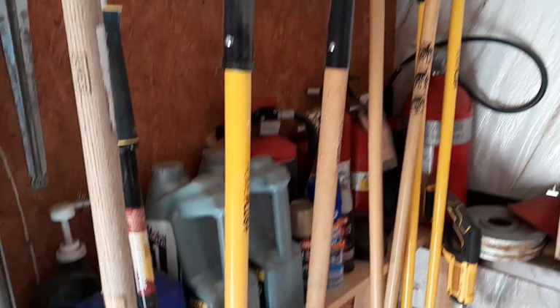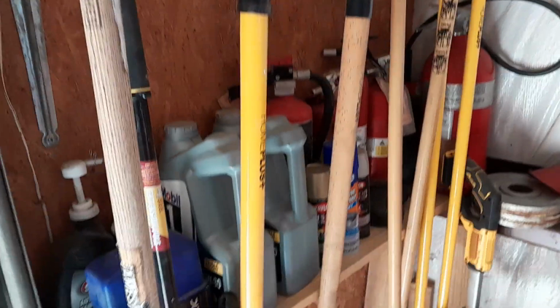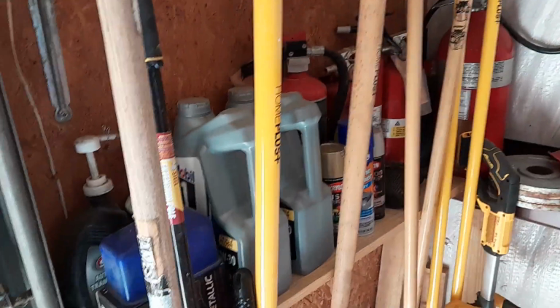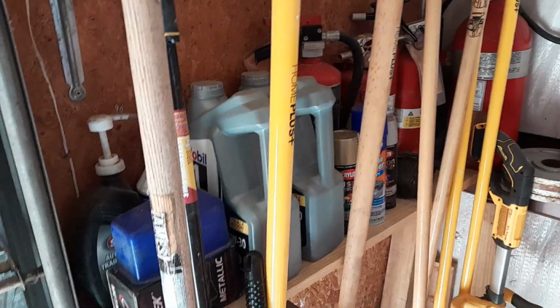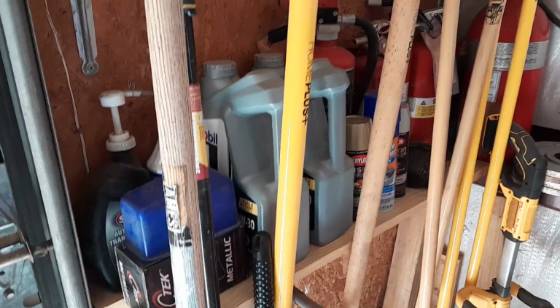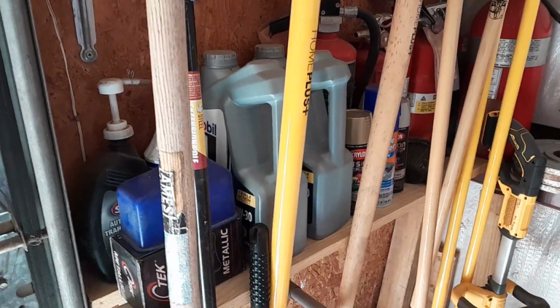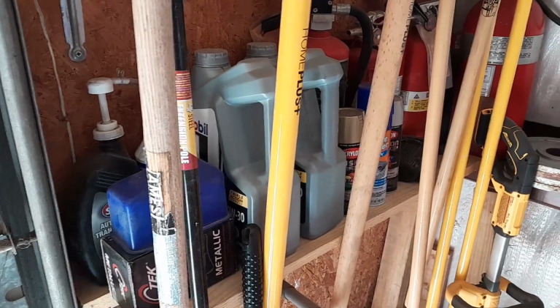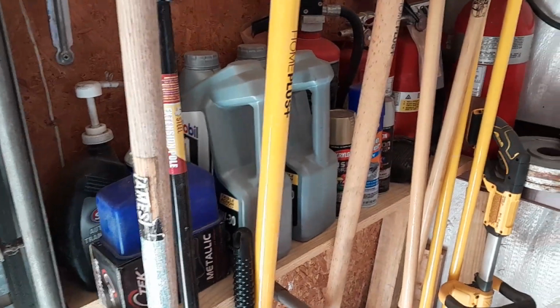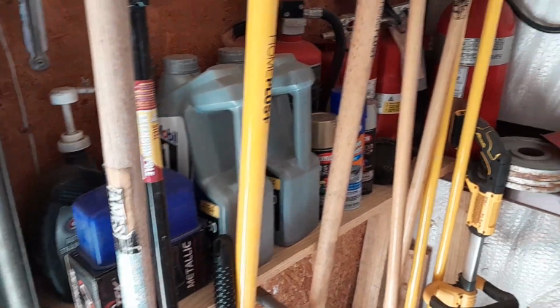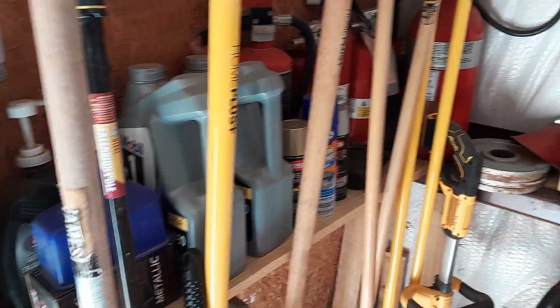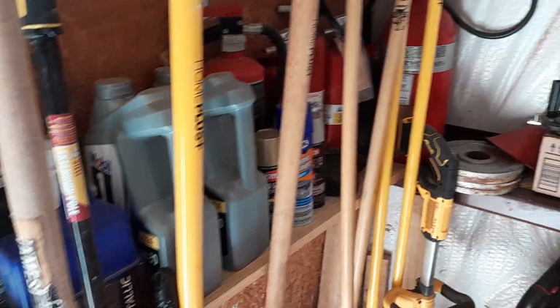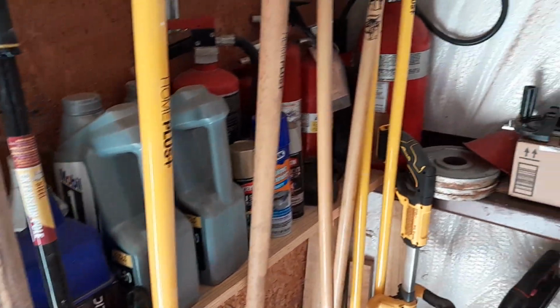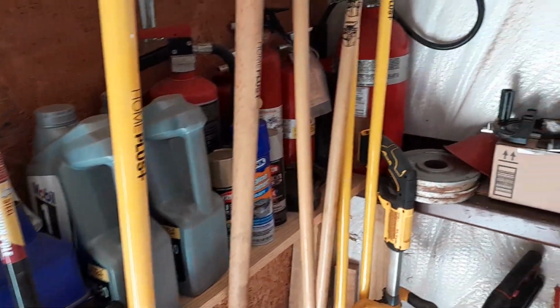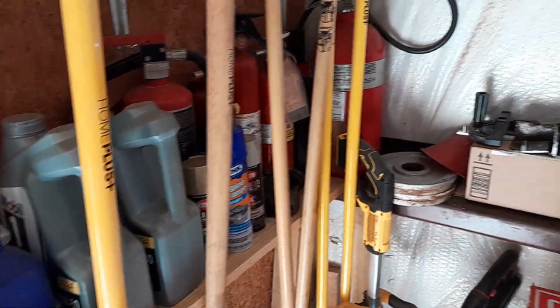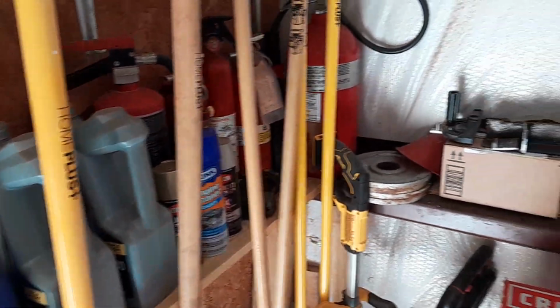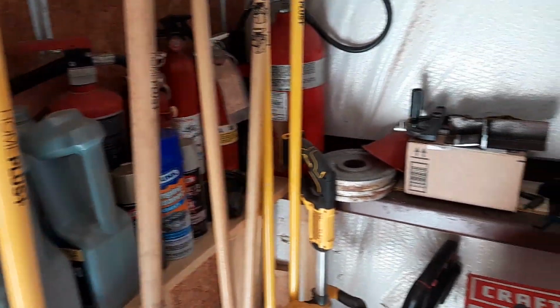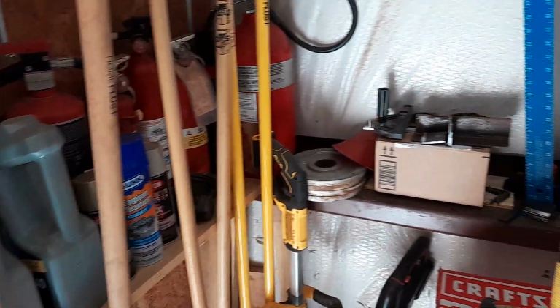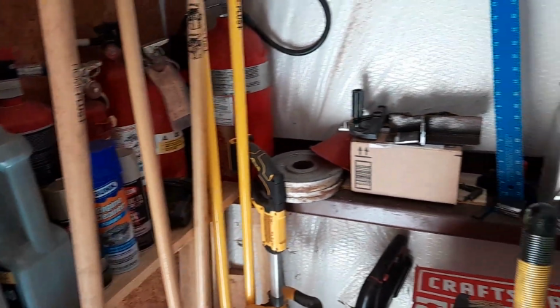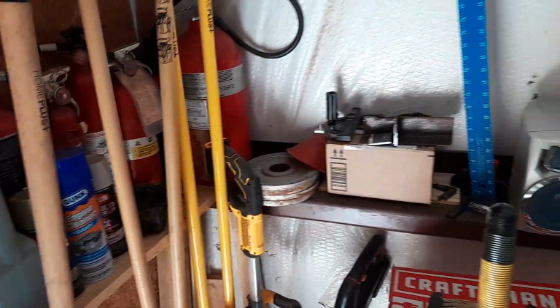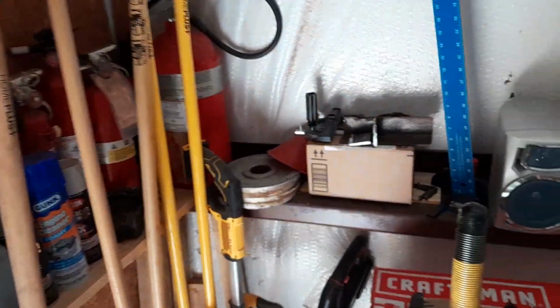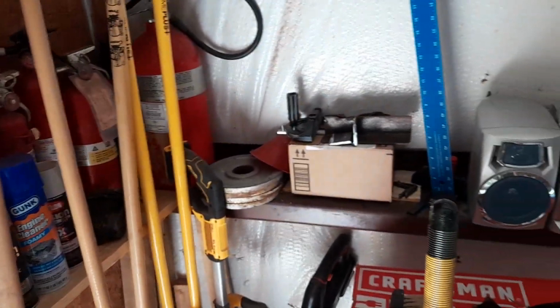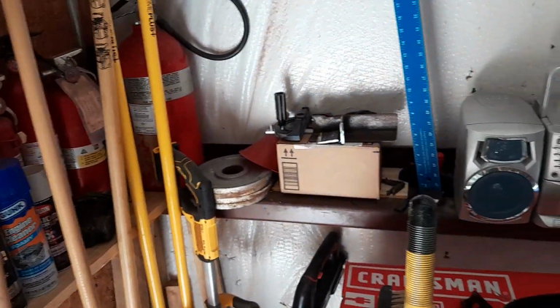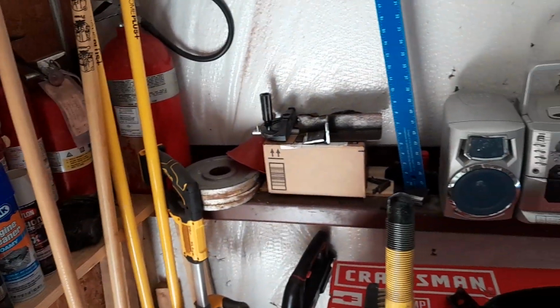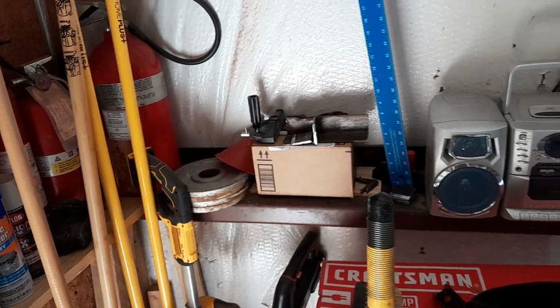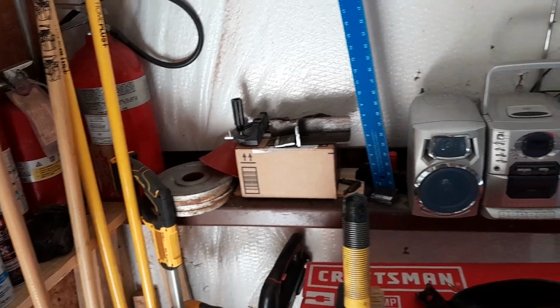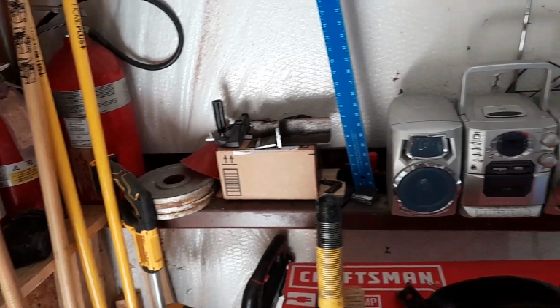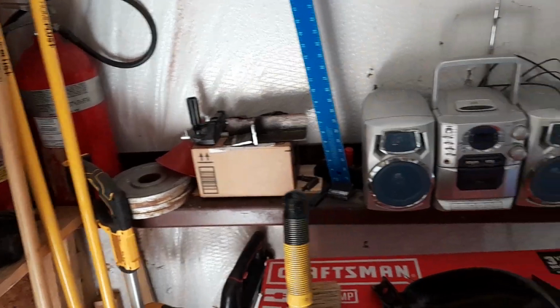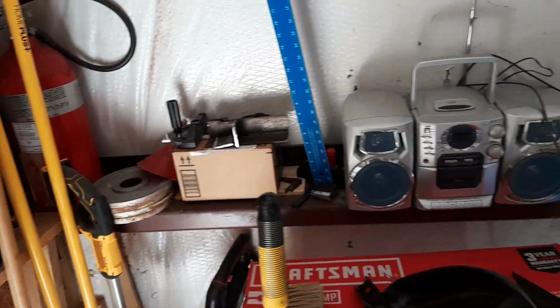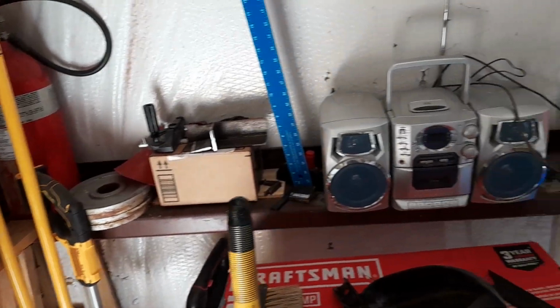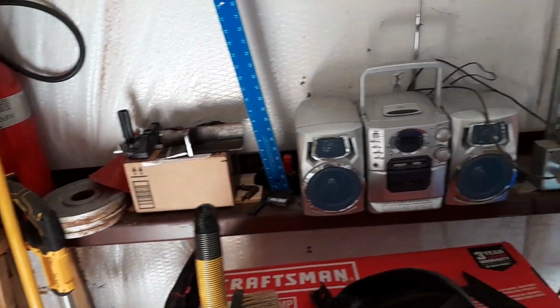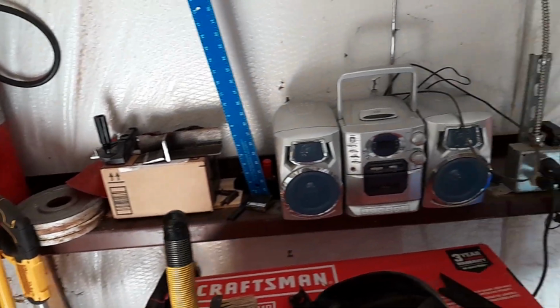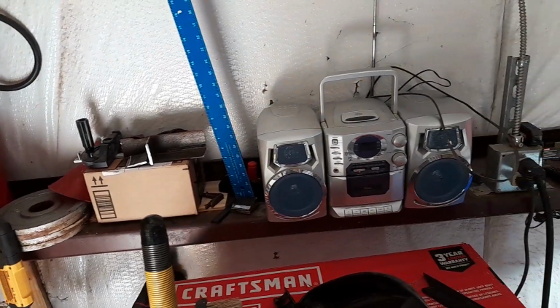All my oils back there, my fire hydrants, all the different things I need.